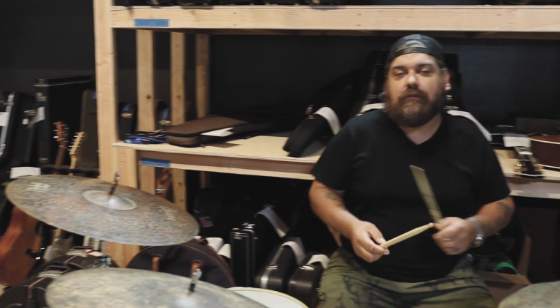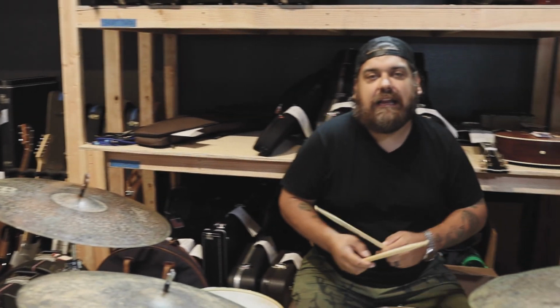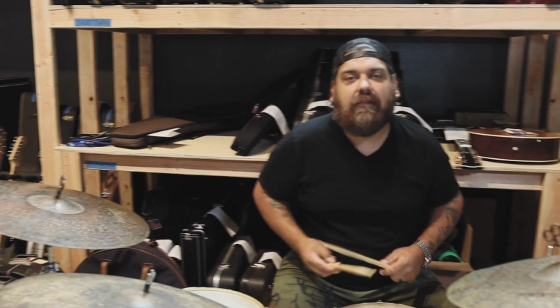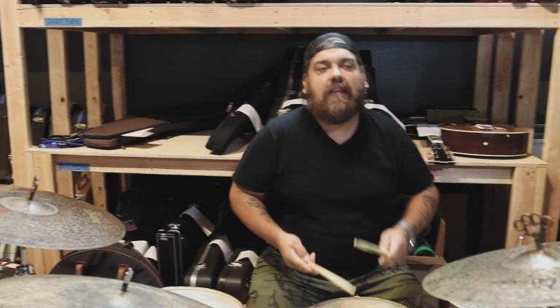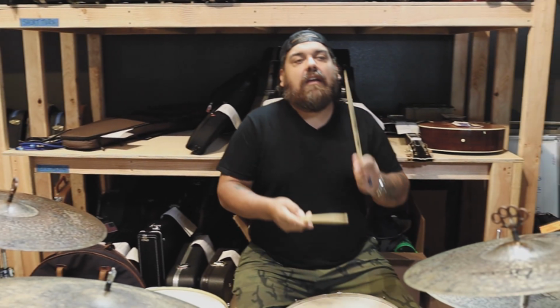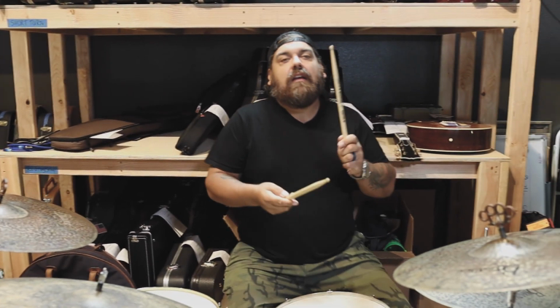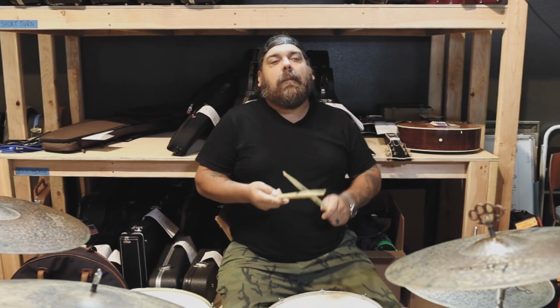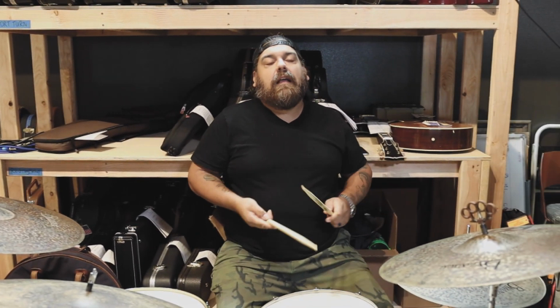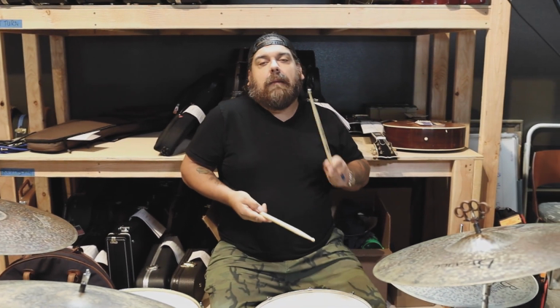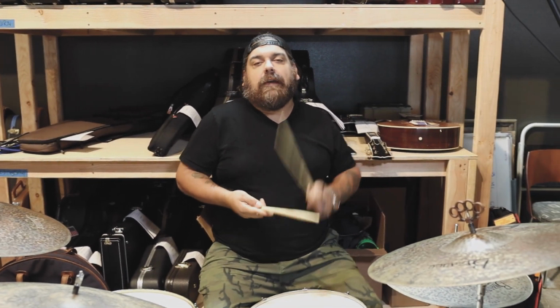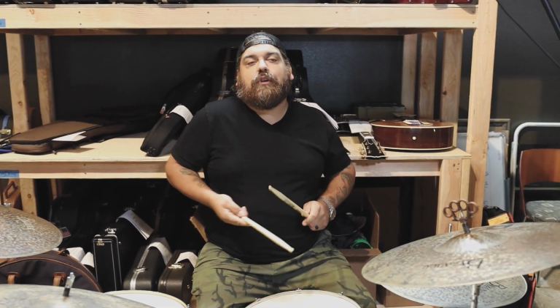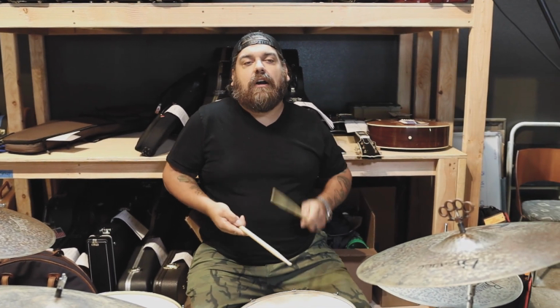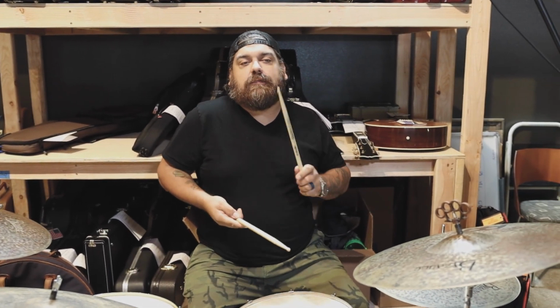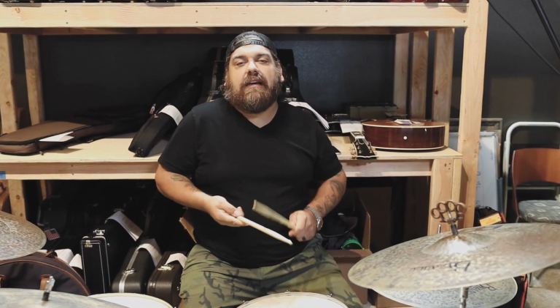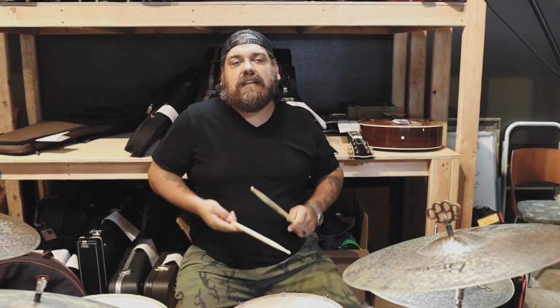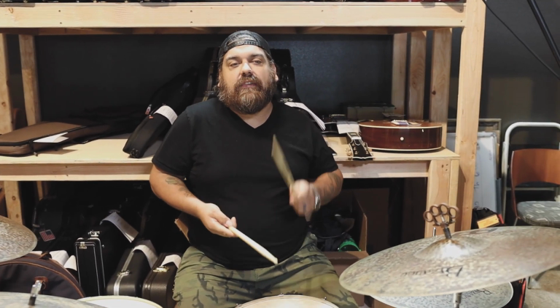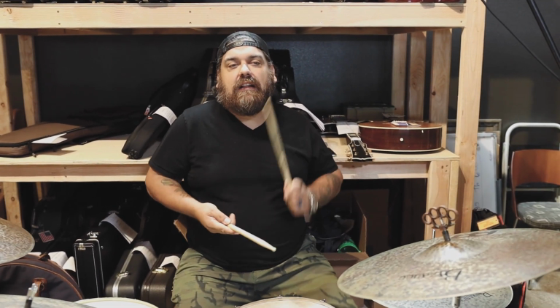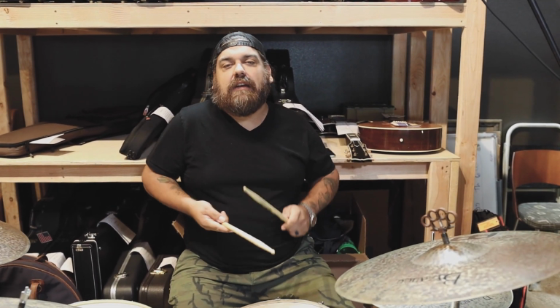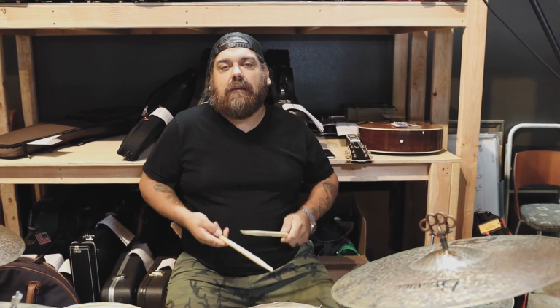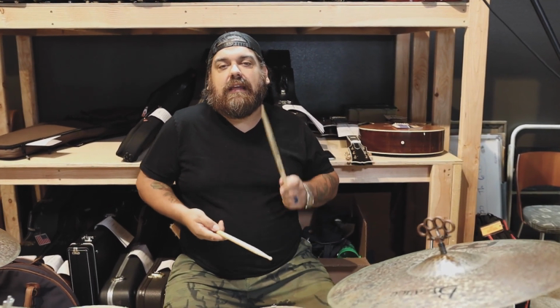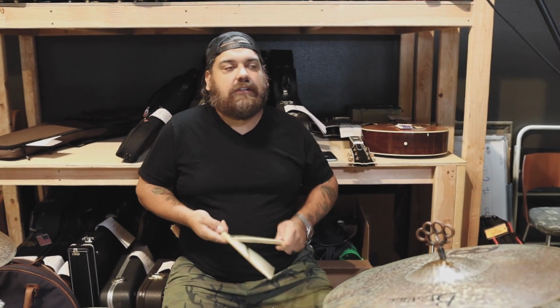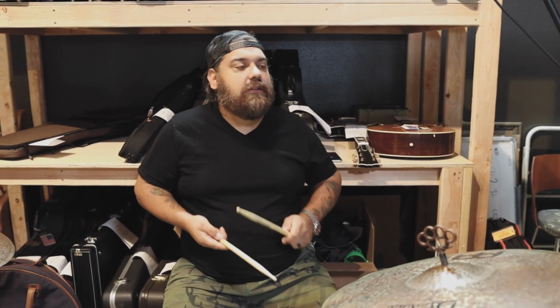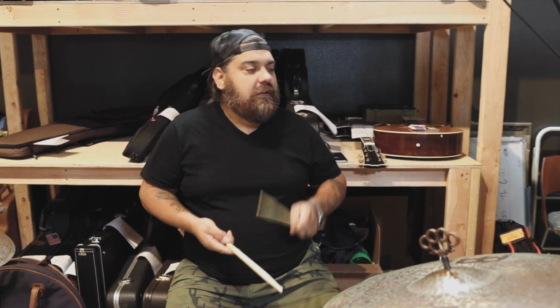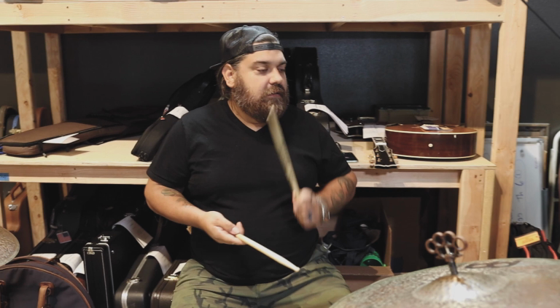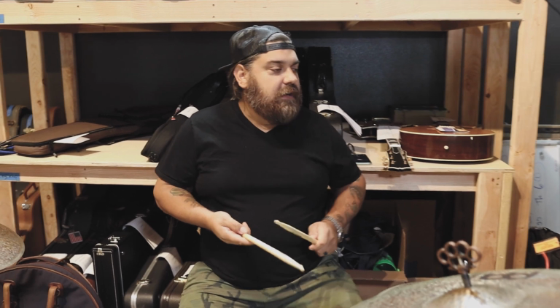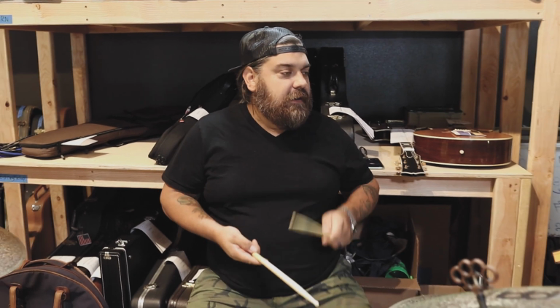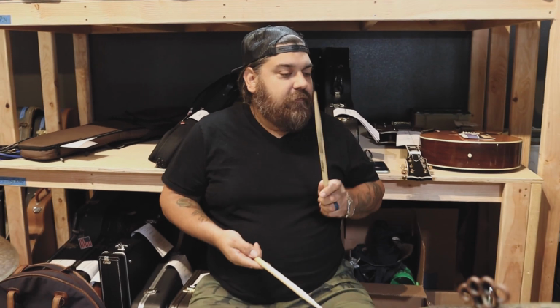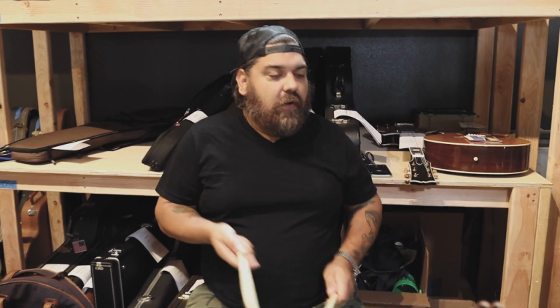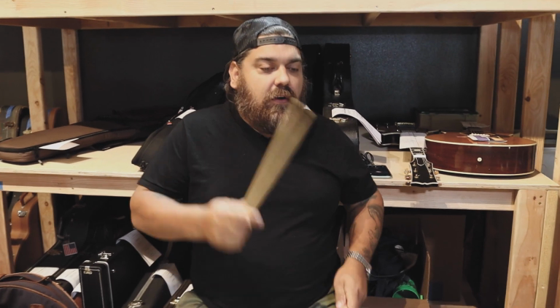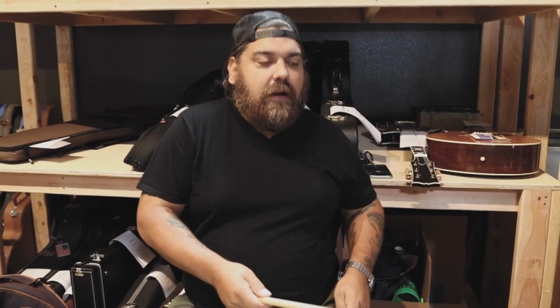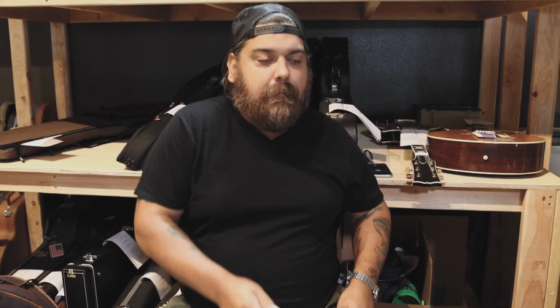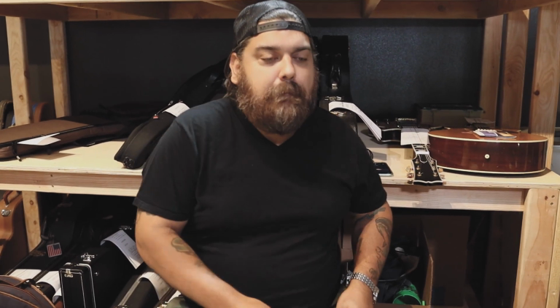Clay, you ready? I'm gonna play two bars by myself and then Clay will come in. Two, three, four, one.